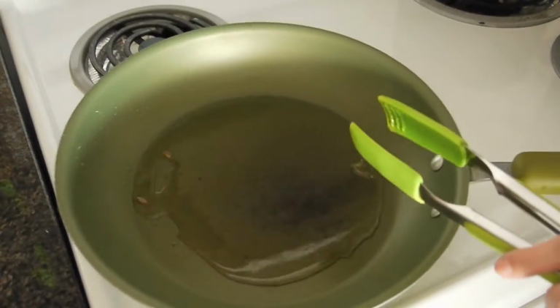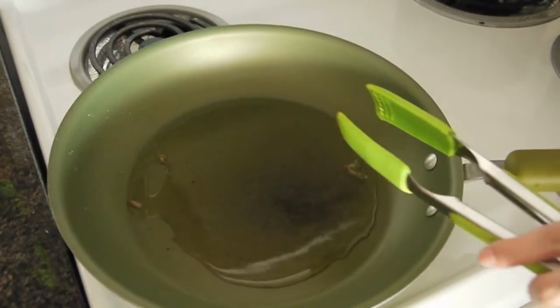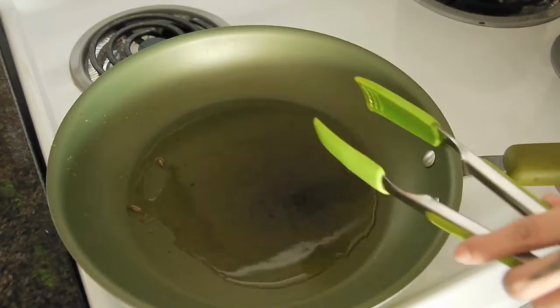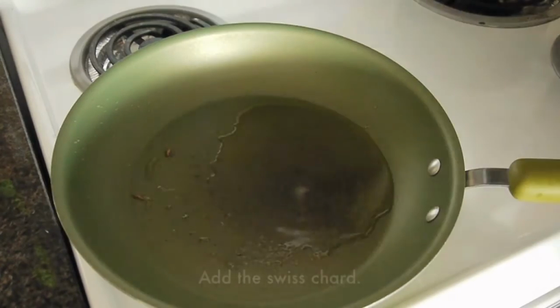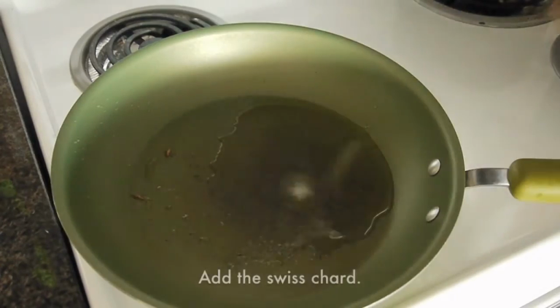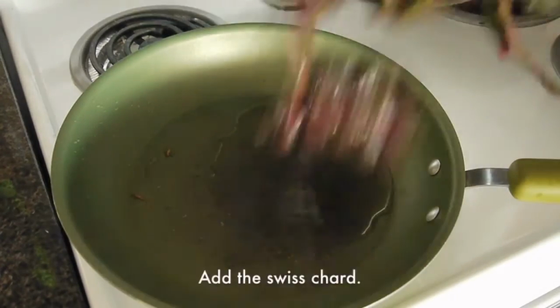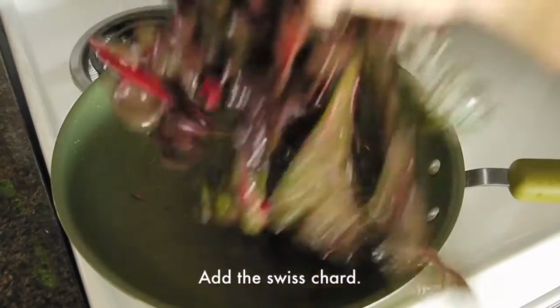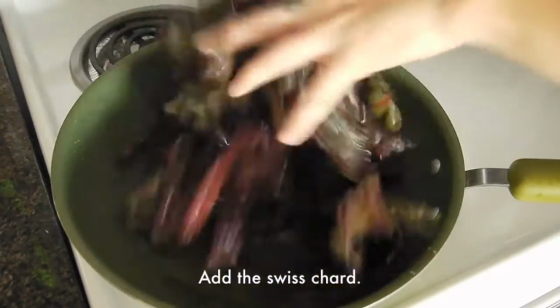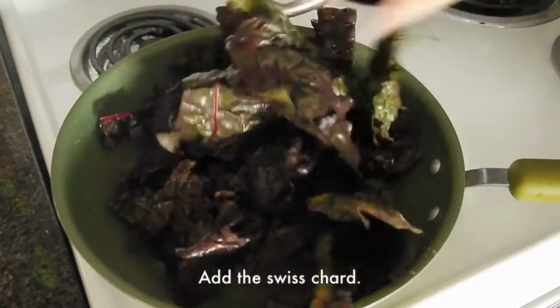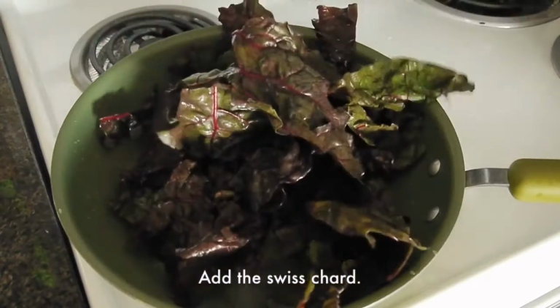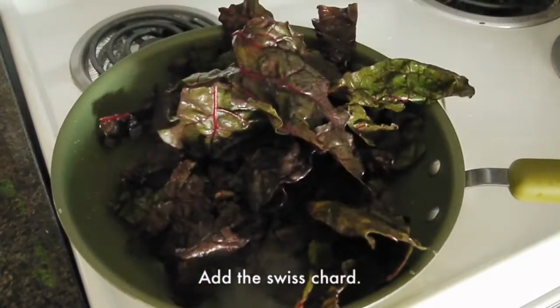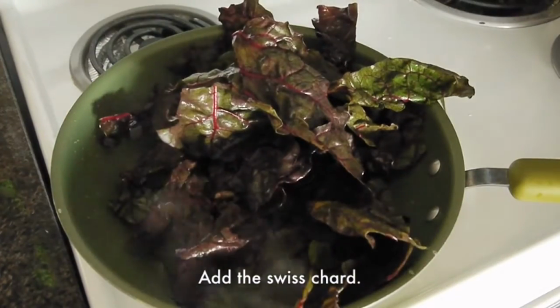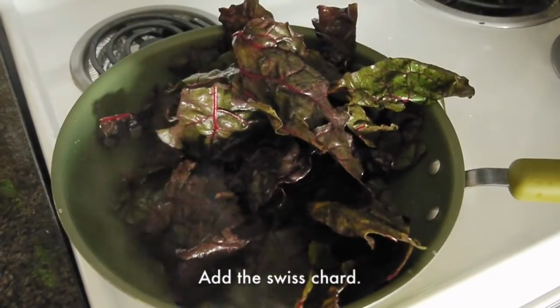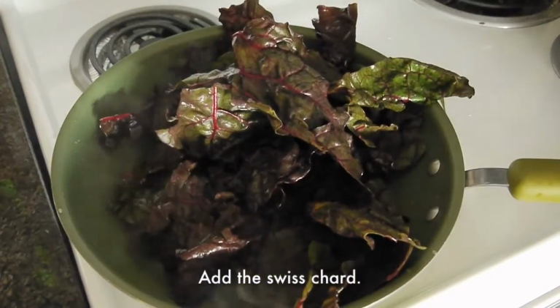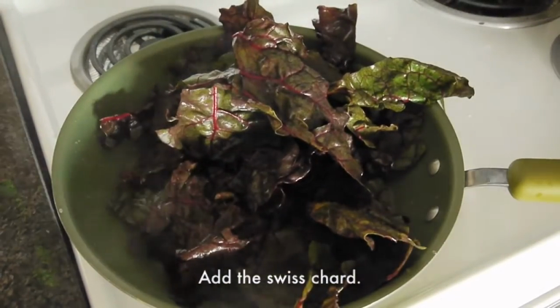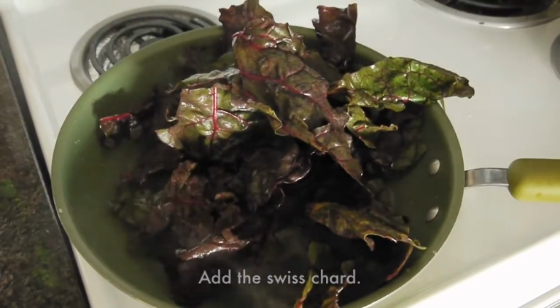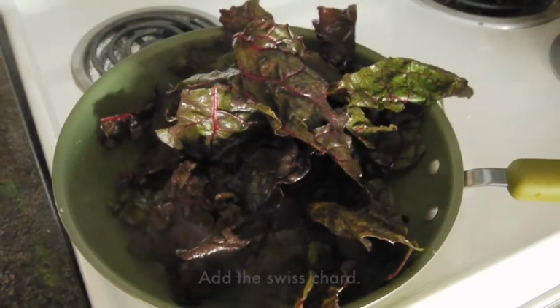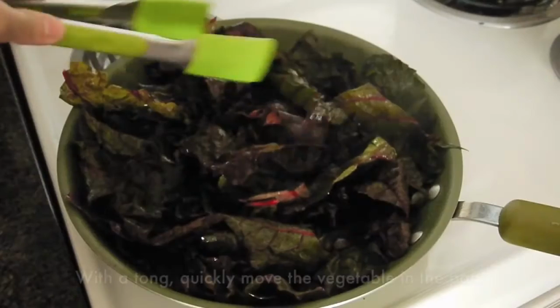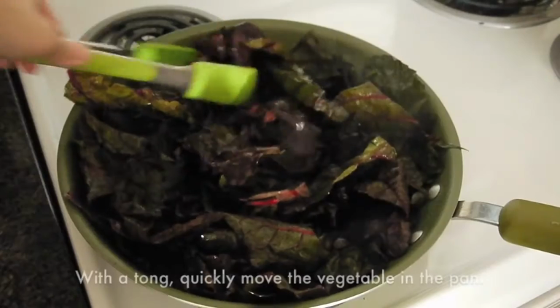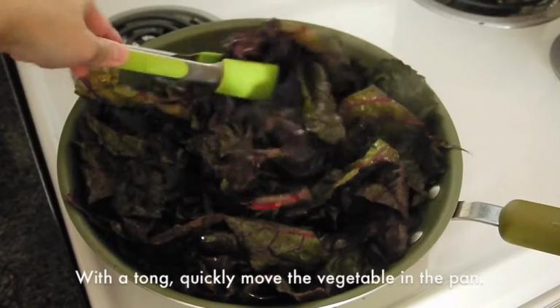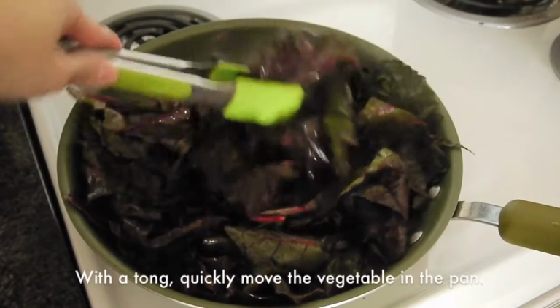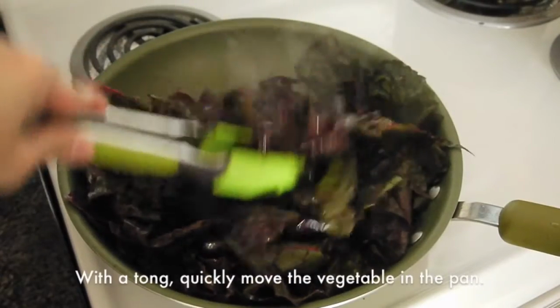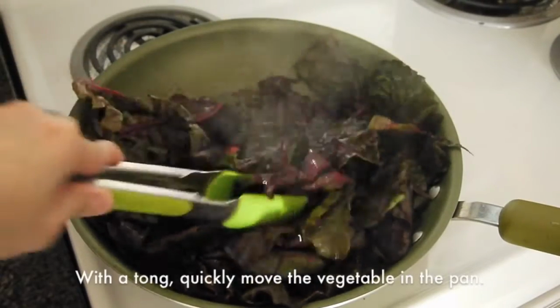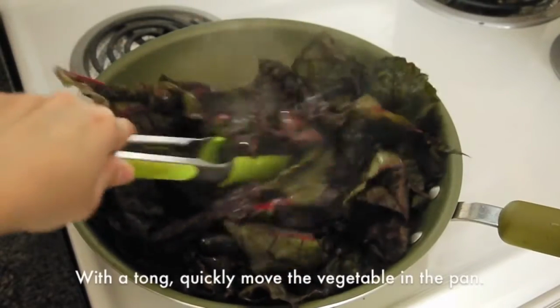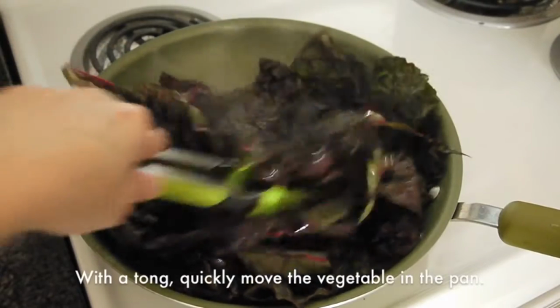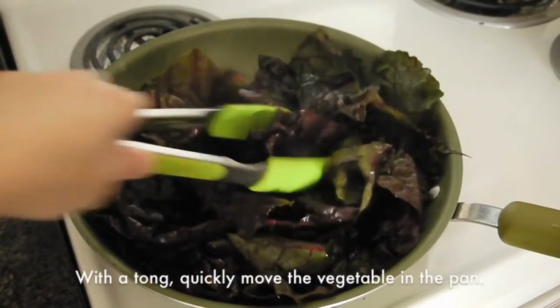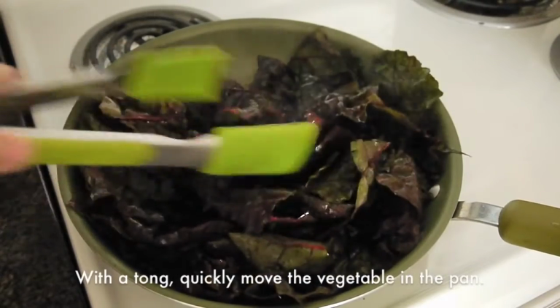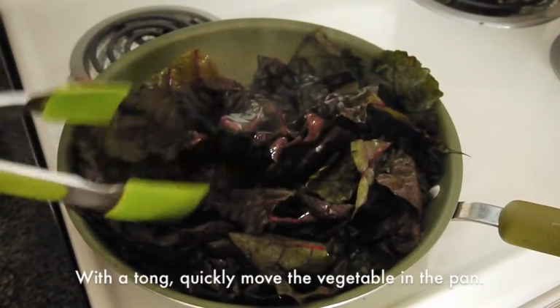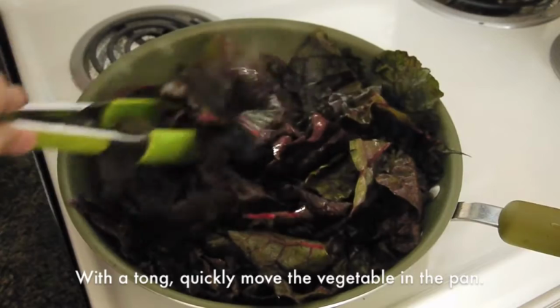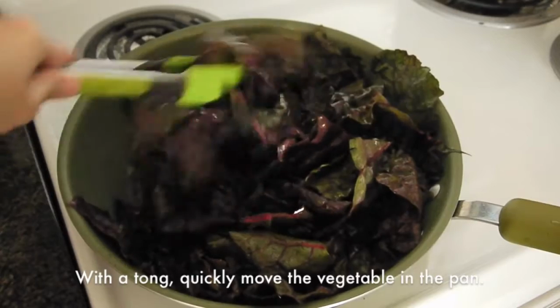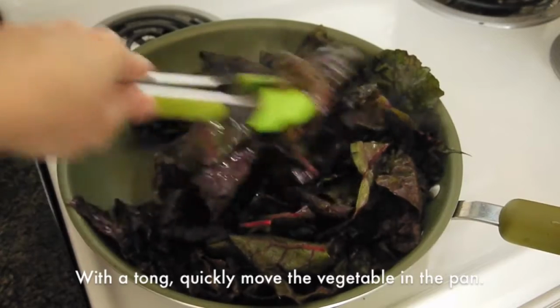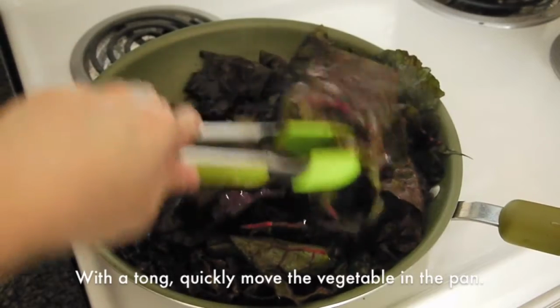In the same pan add the sweet chard. With tongs, quickly toss the vegetable in the pan.